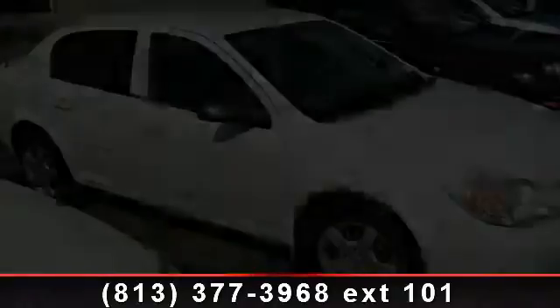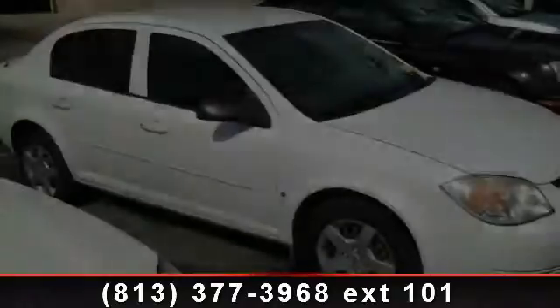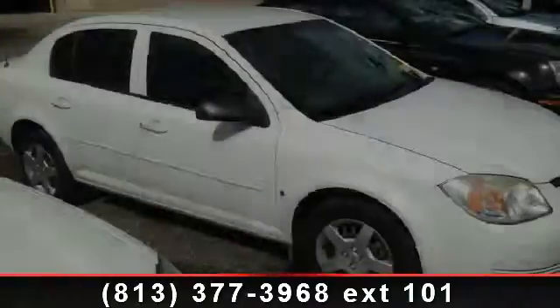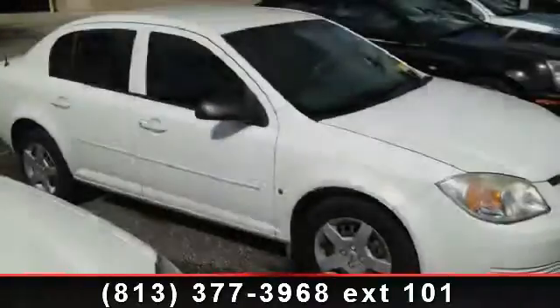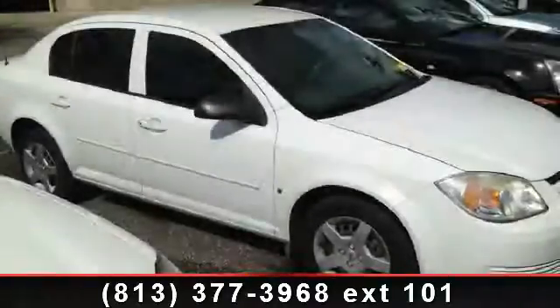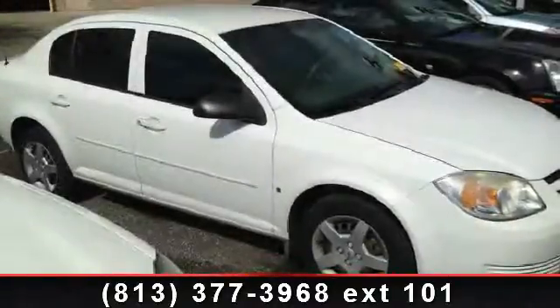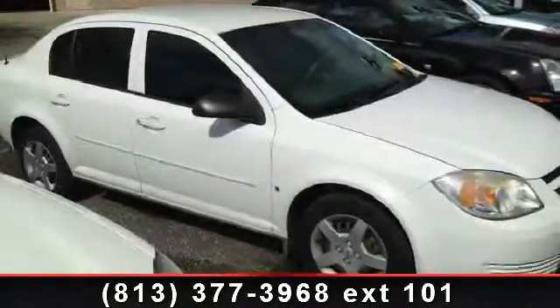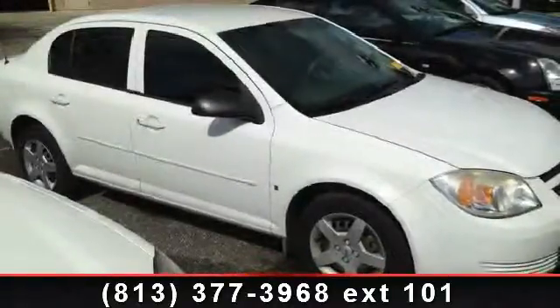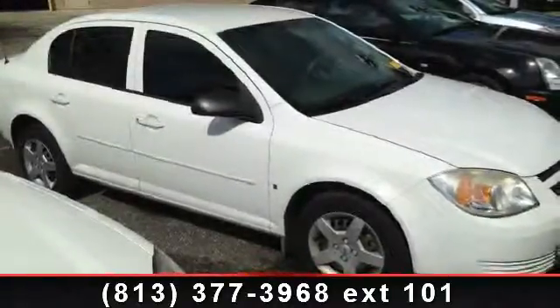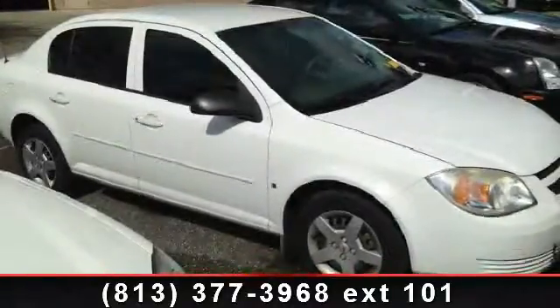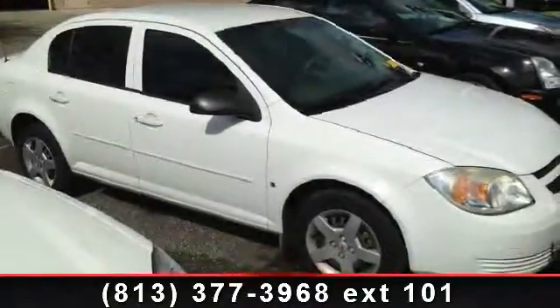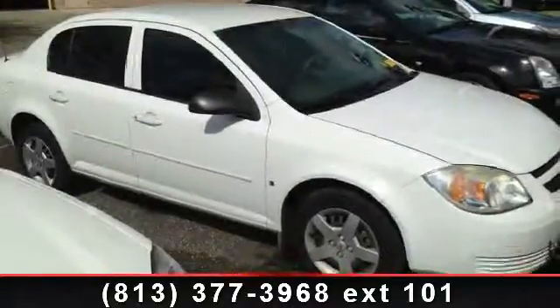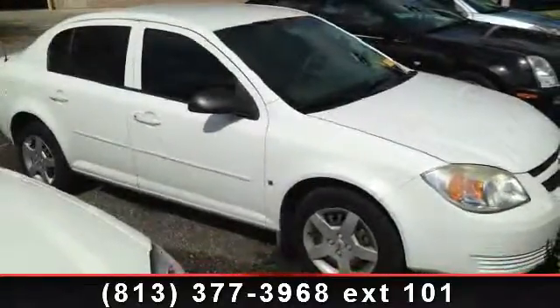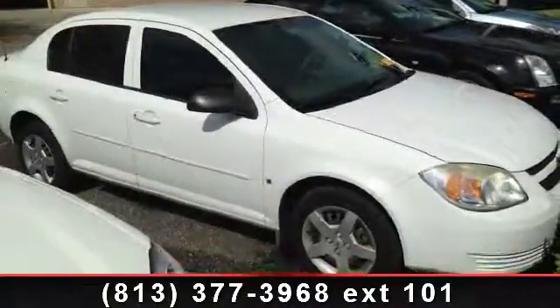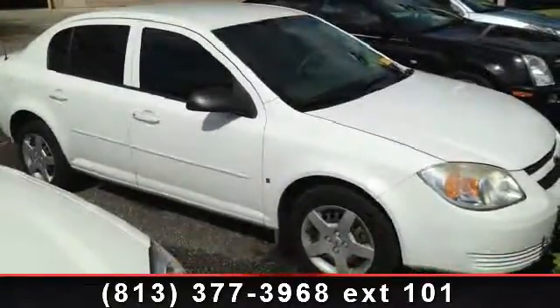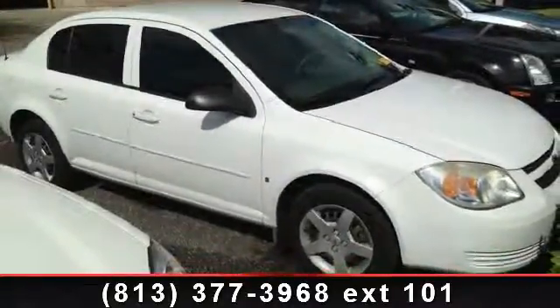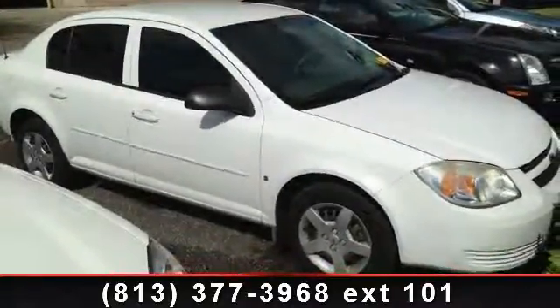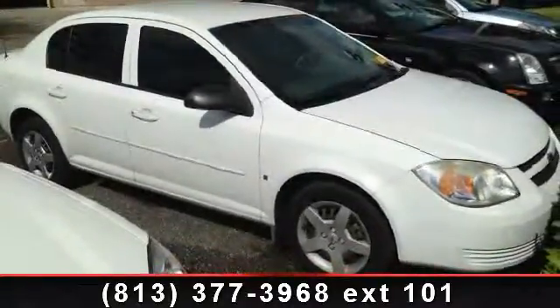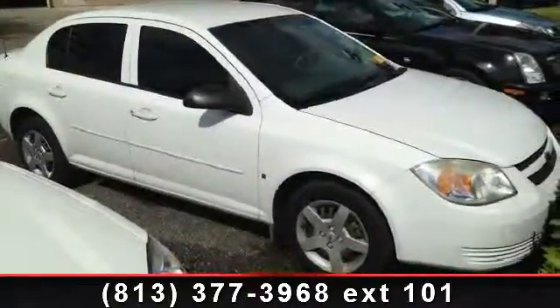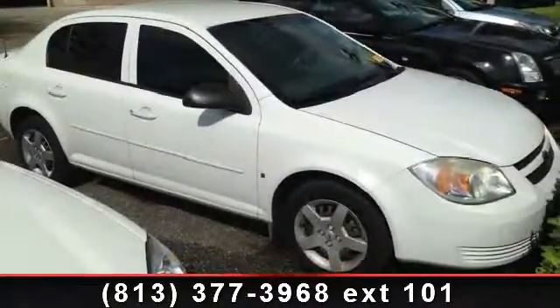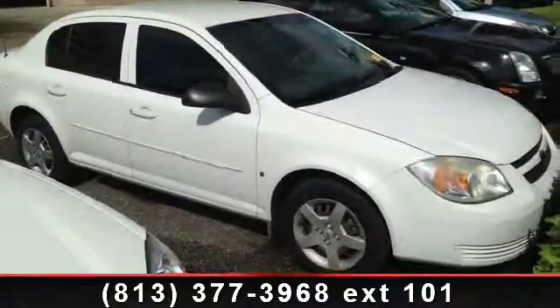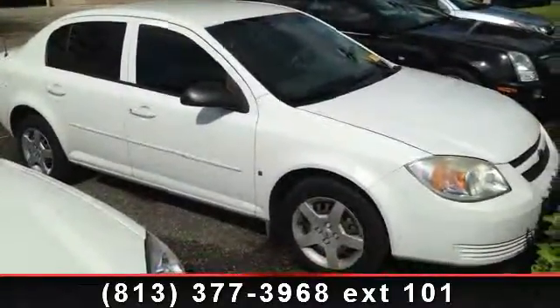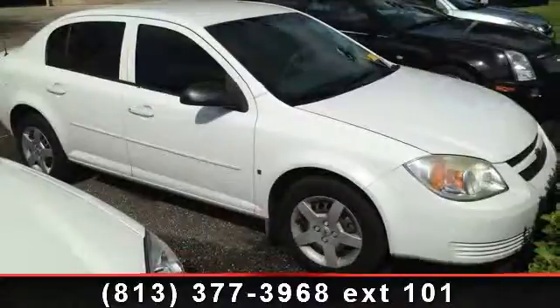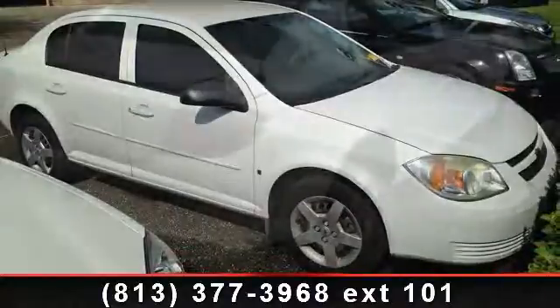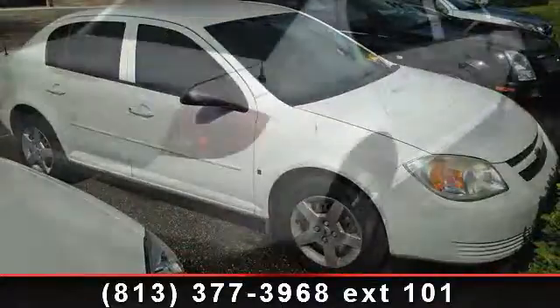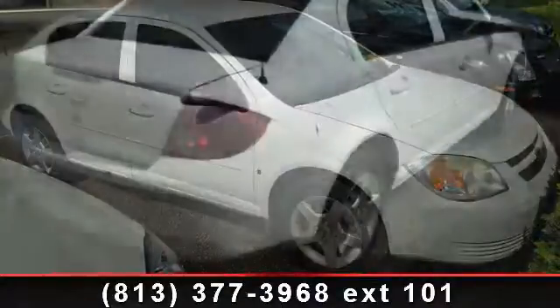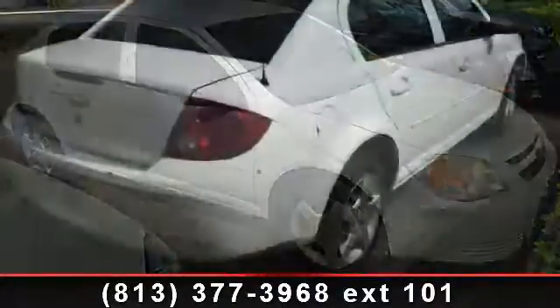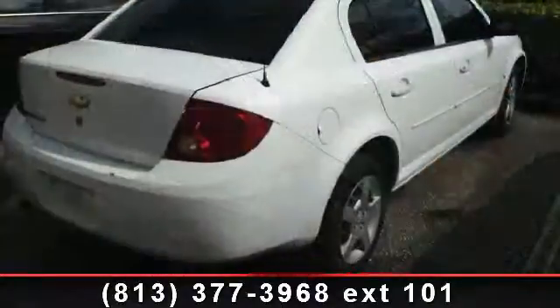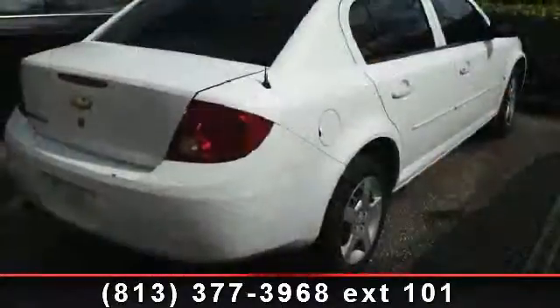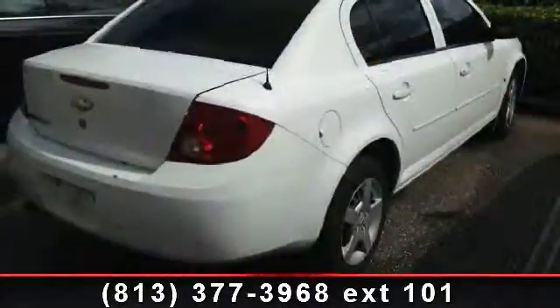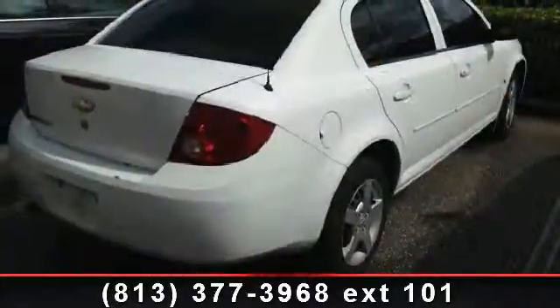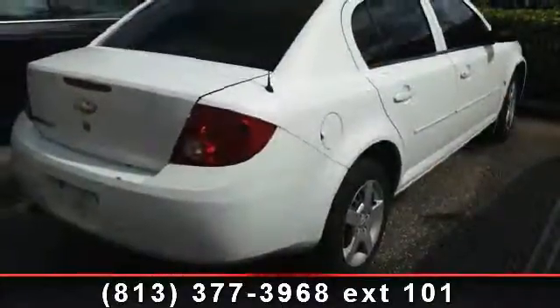Imagine yourself in this 2006 Chevrolet Cobalt LS. This may be the set of wheels you've been looking for.